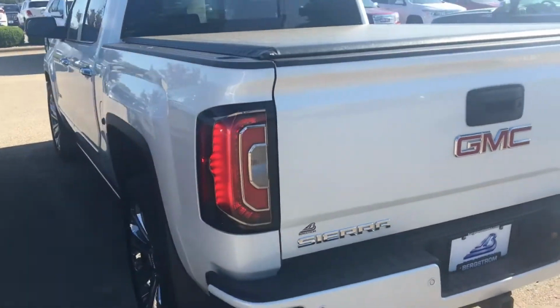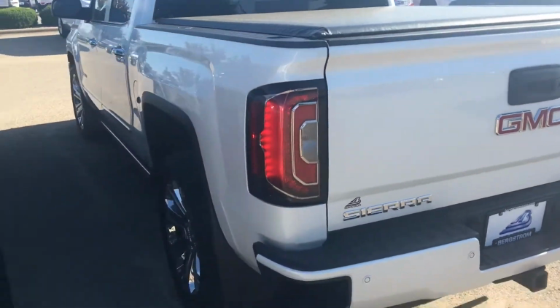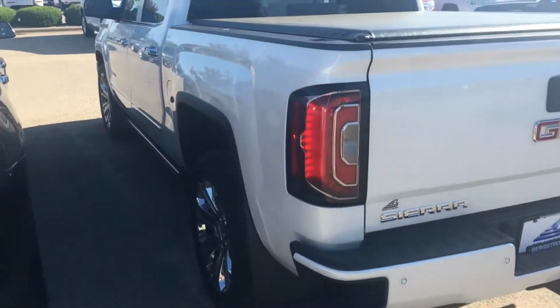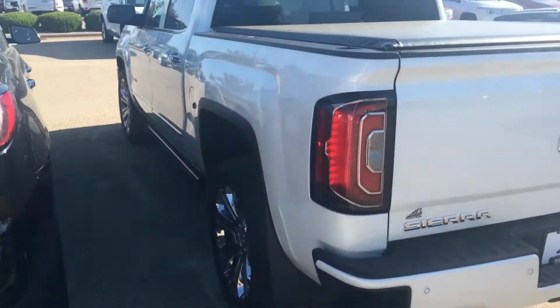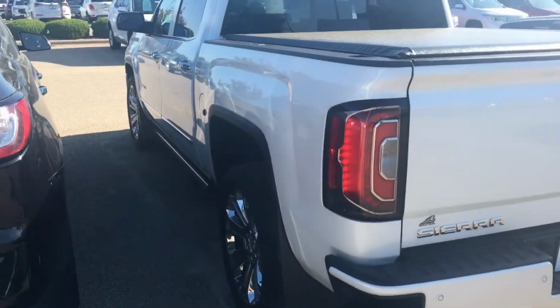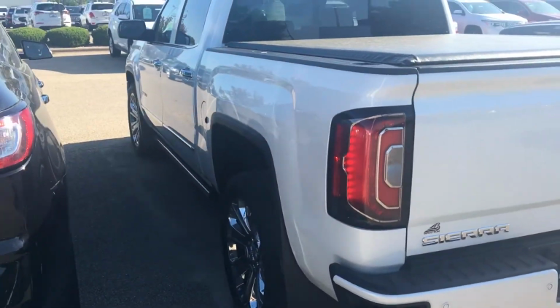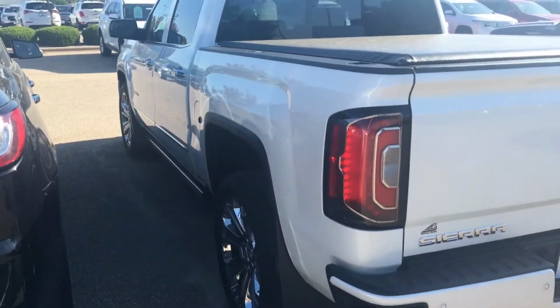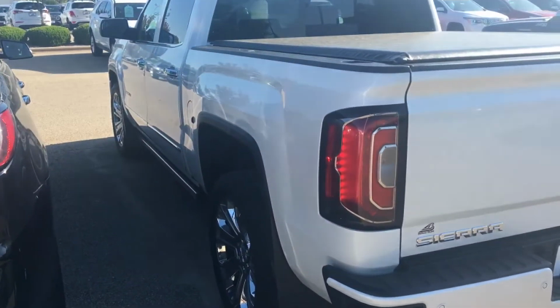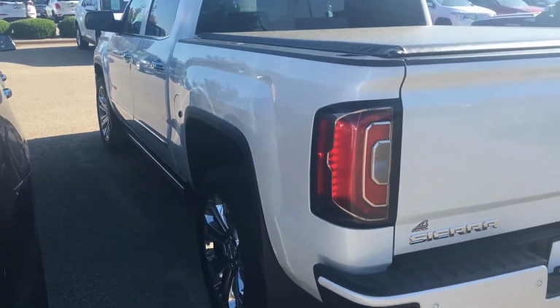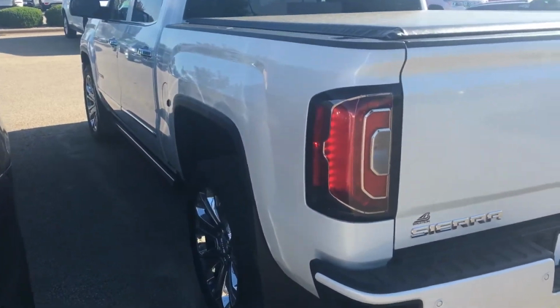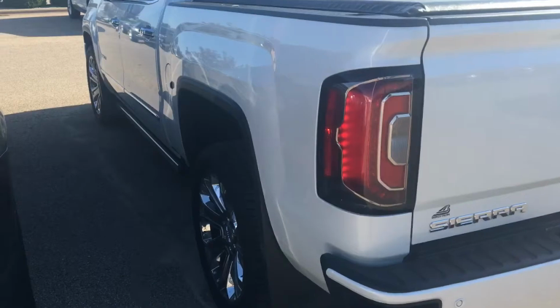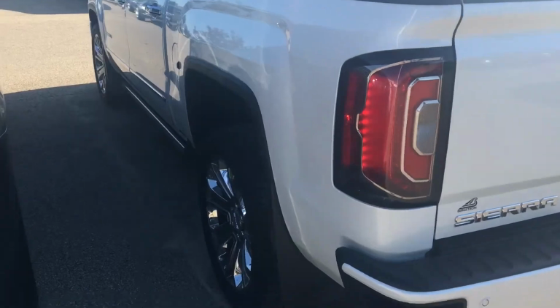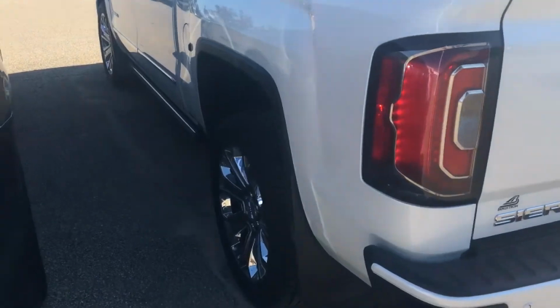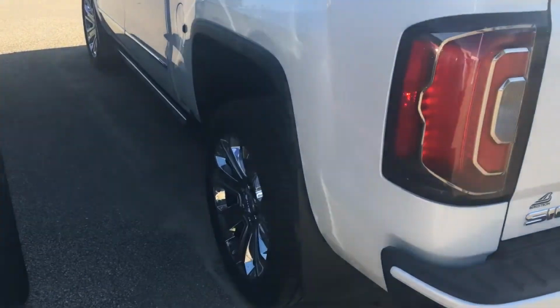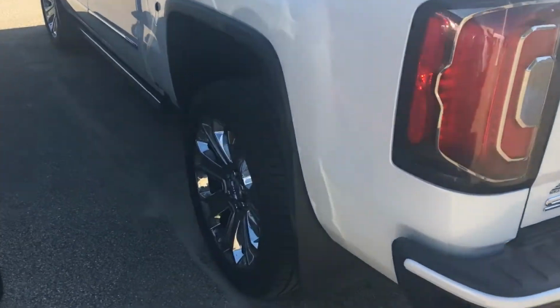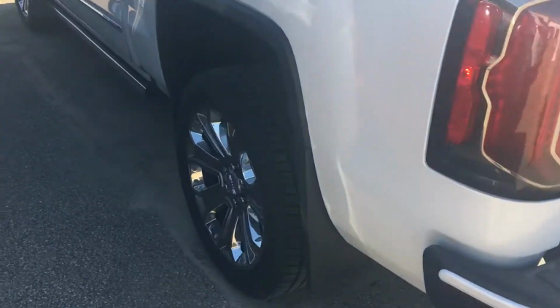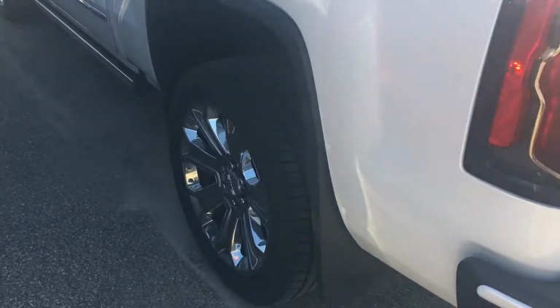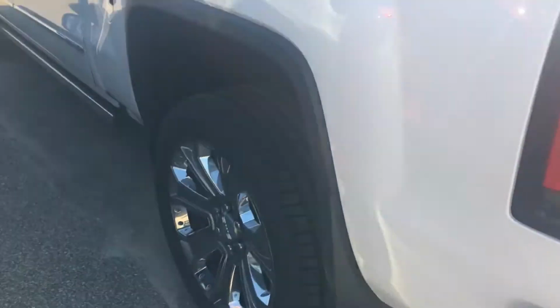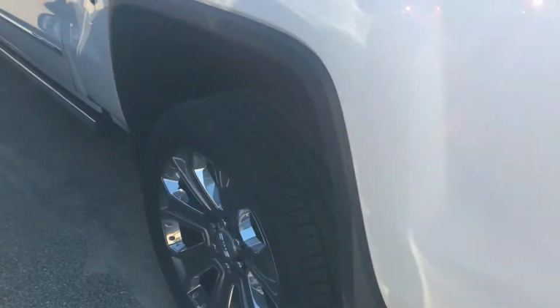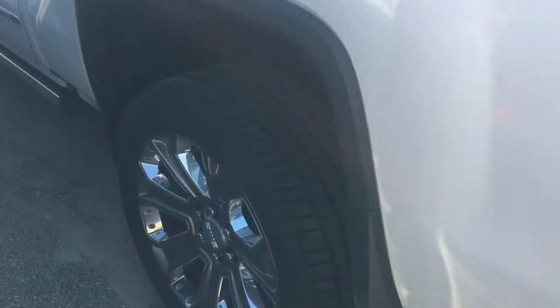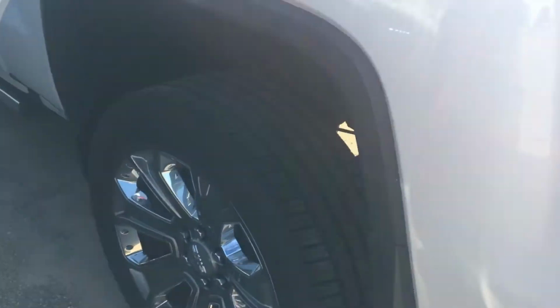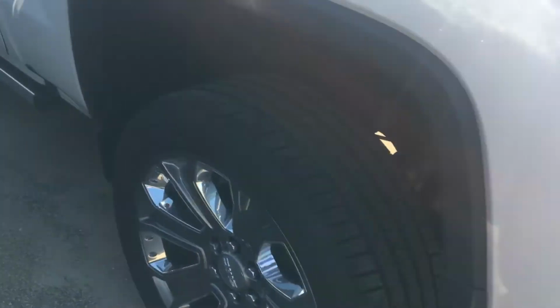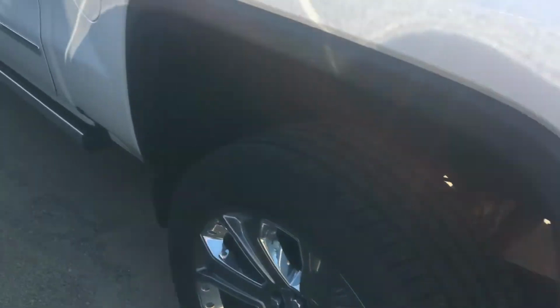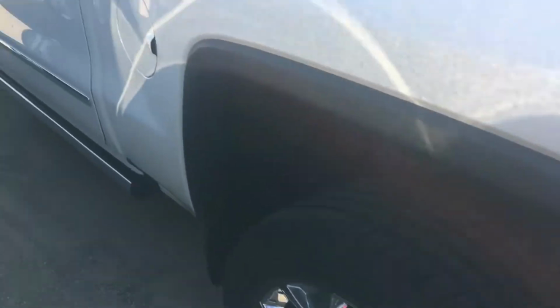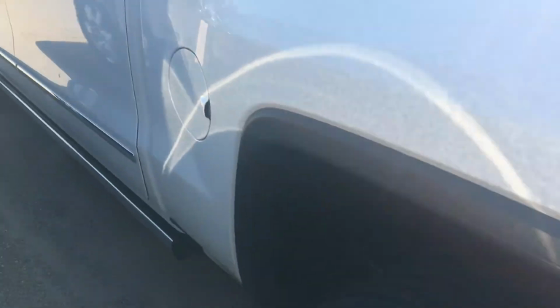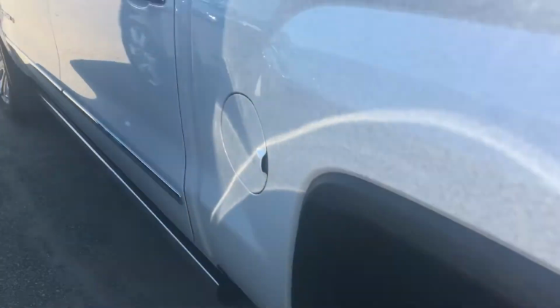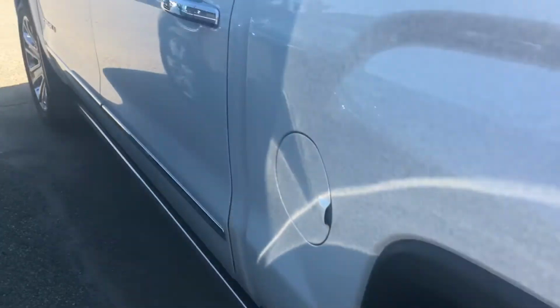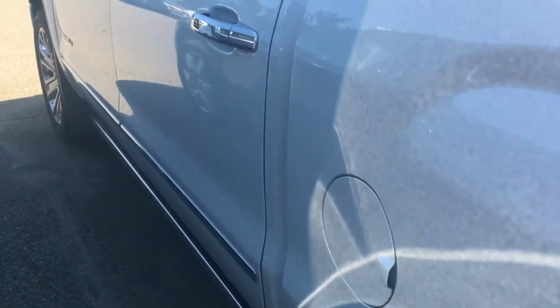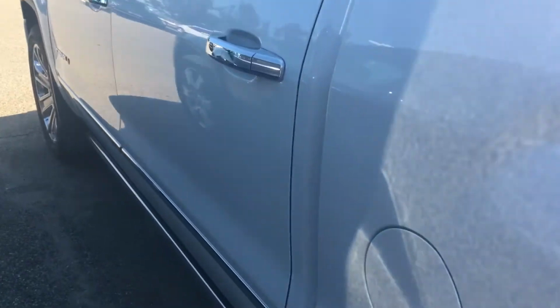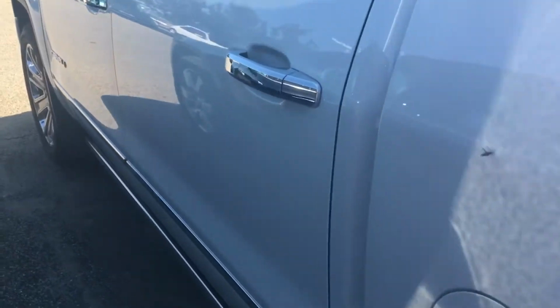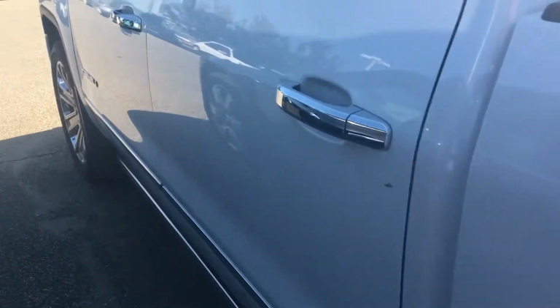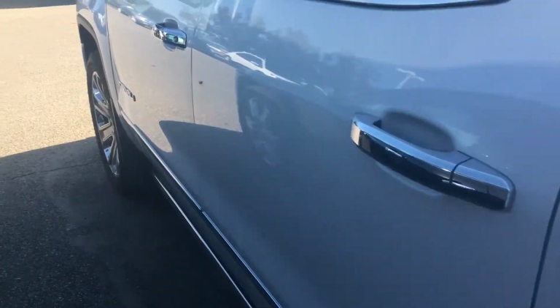When you look down the other side, there are no dings or dents on the vehicle, and all the wheels are in great condition with wheel locks.